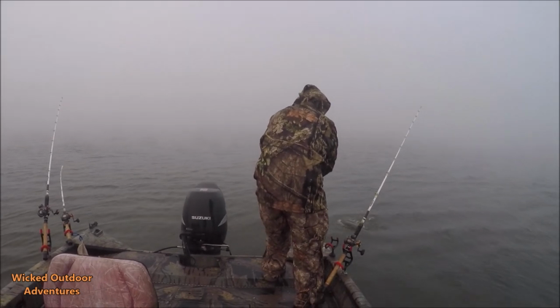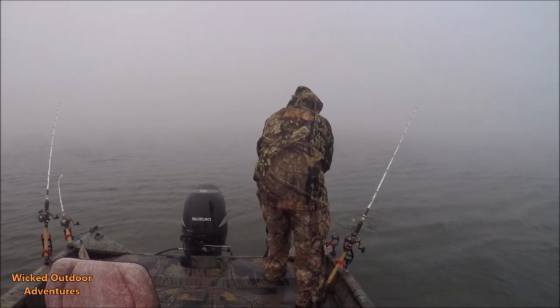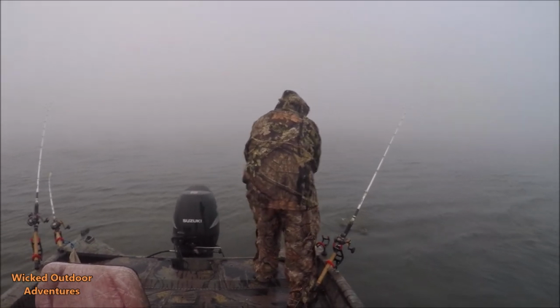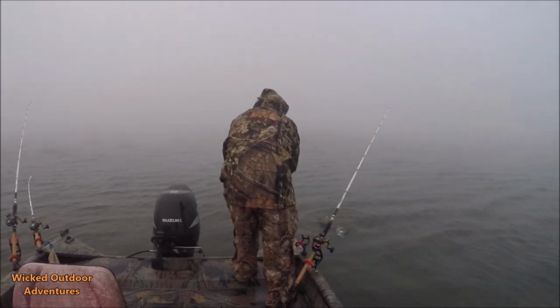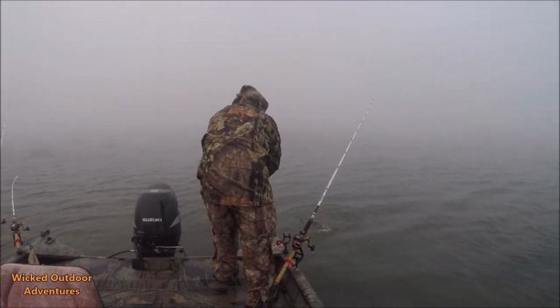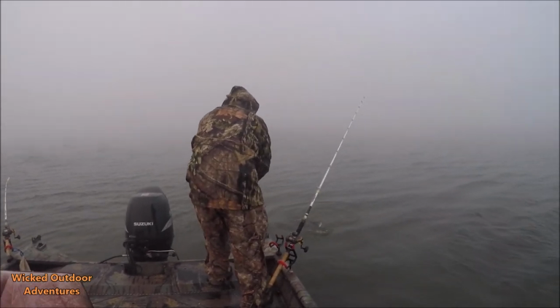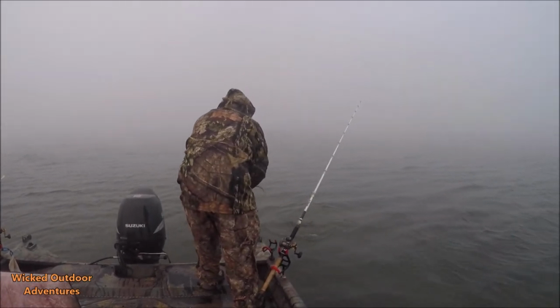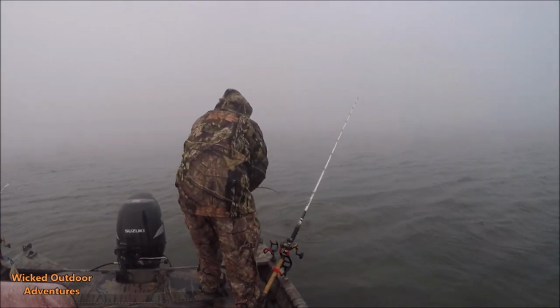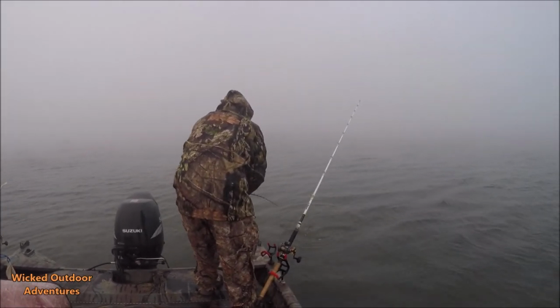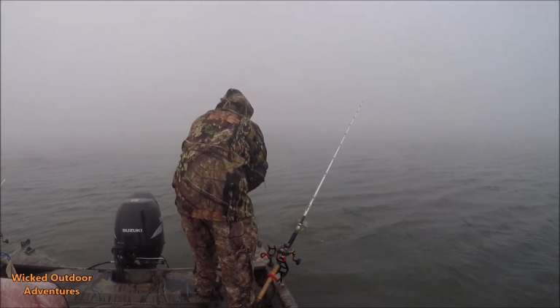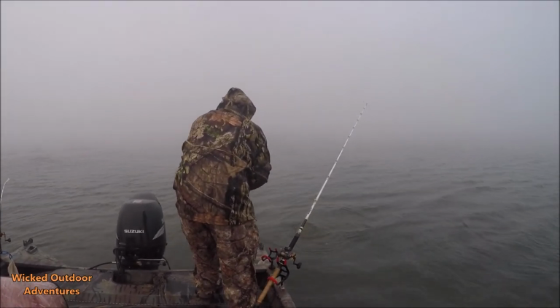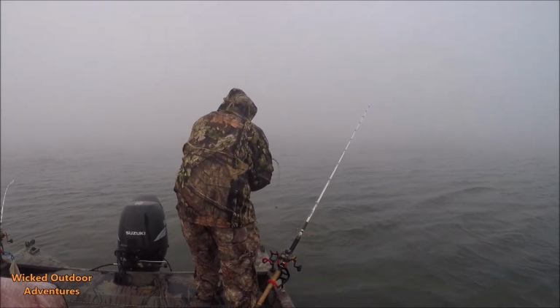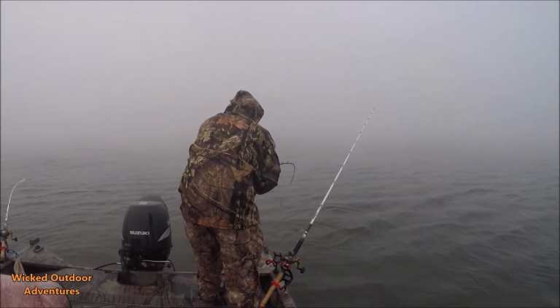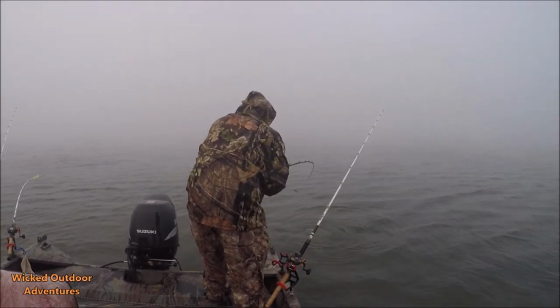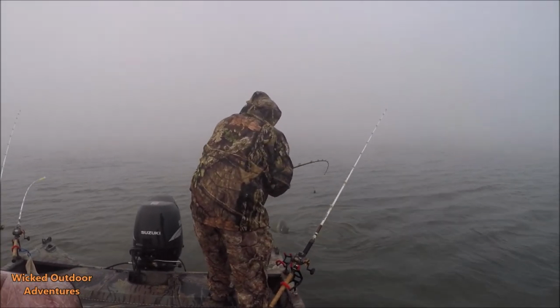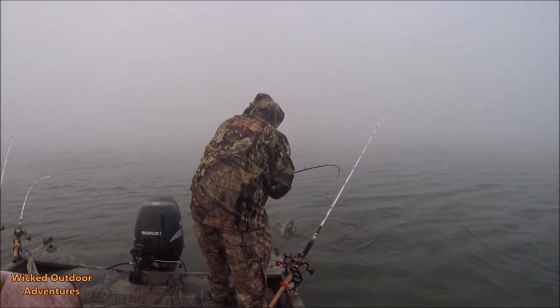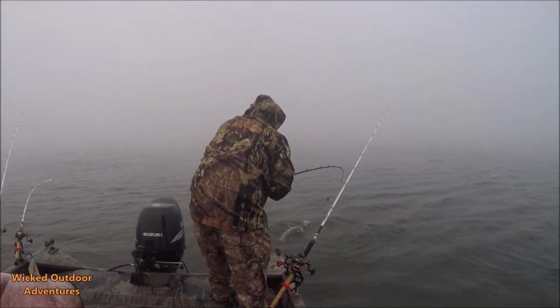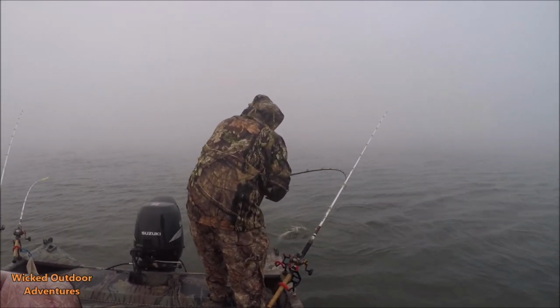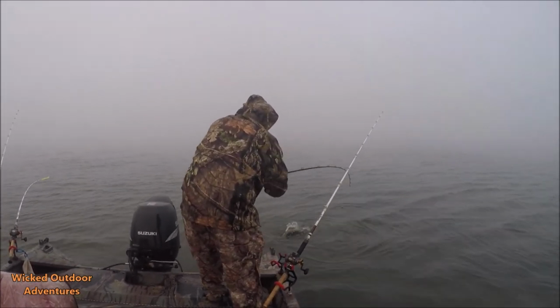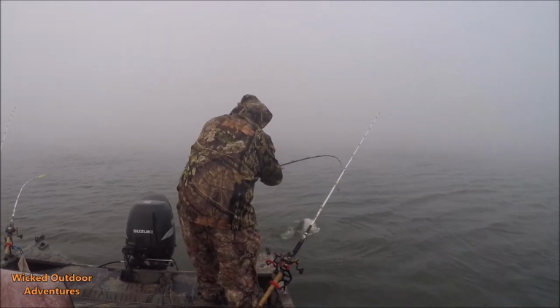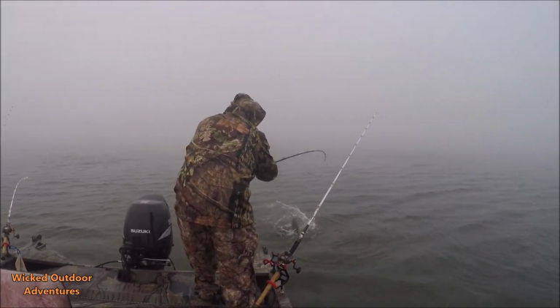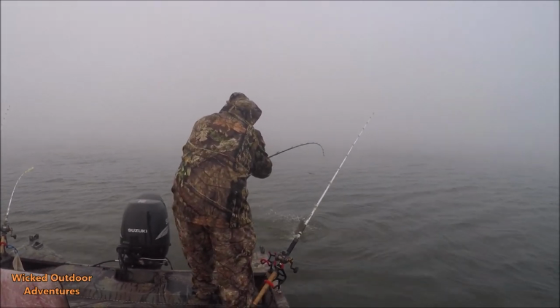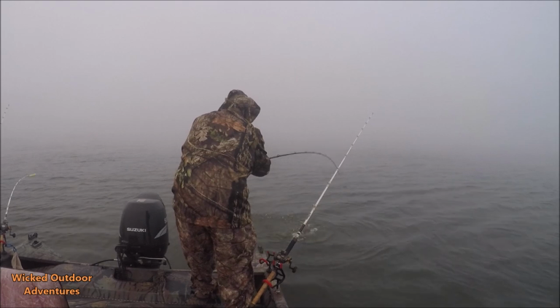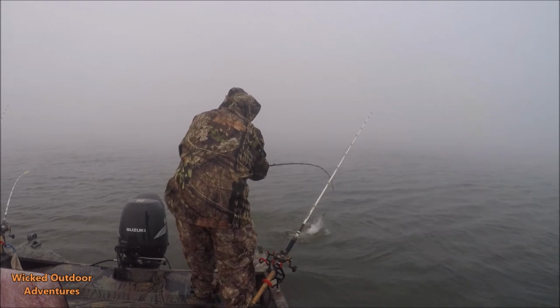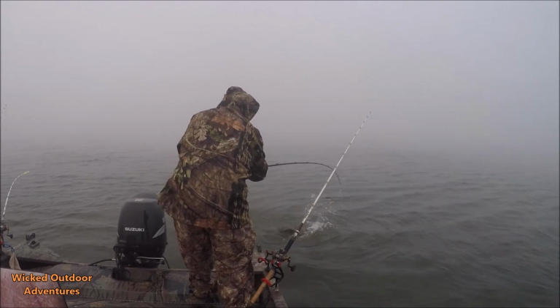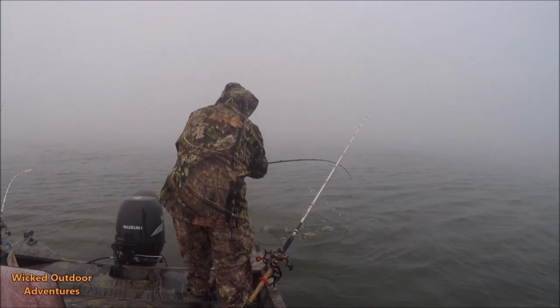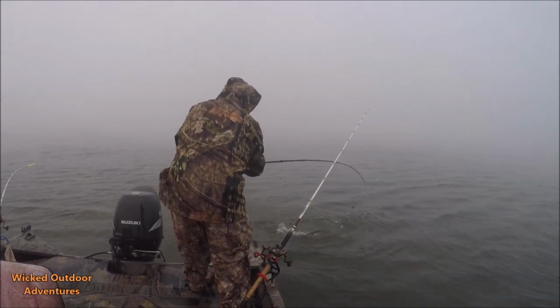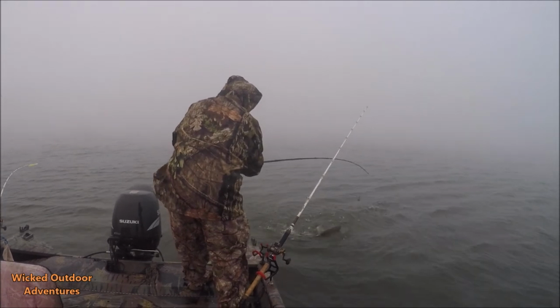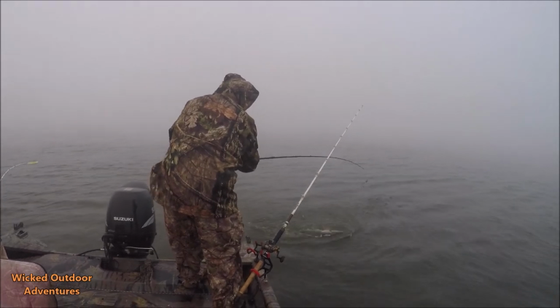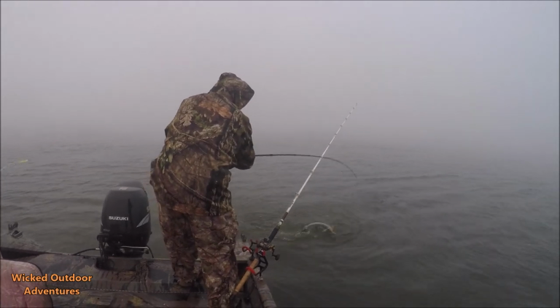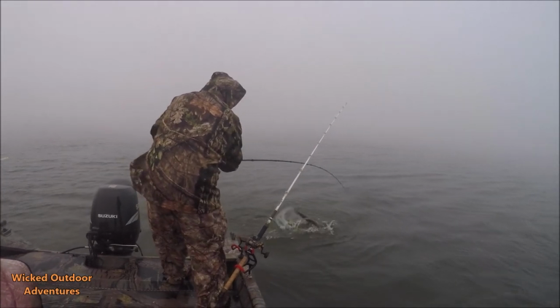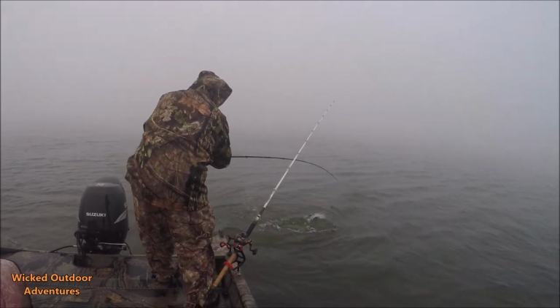There he is — big striper! There you go folks, that's how you mark them. Big live bait.